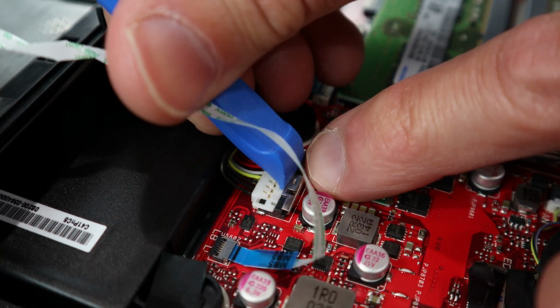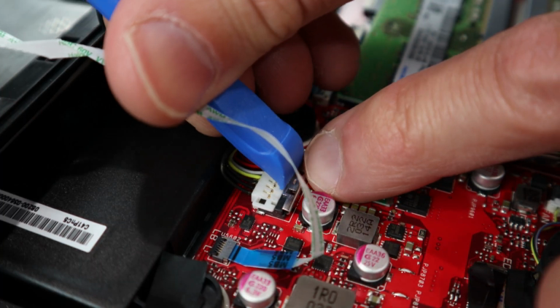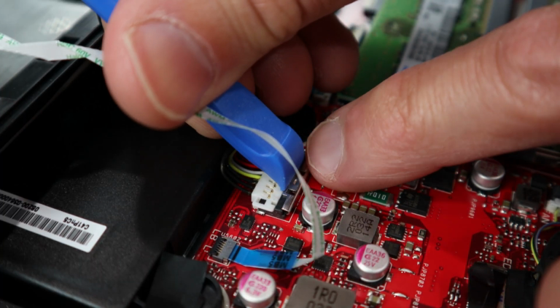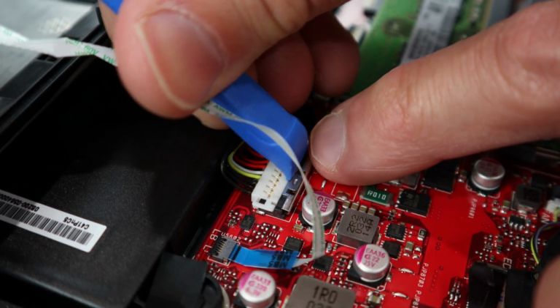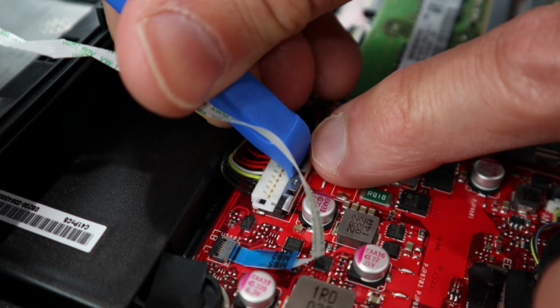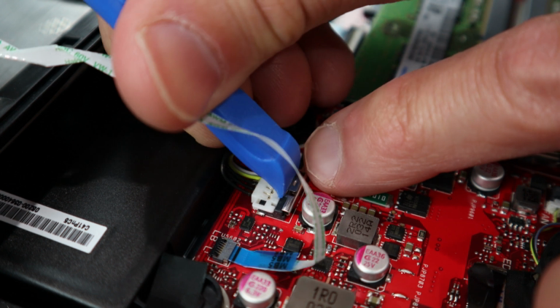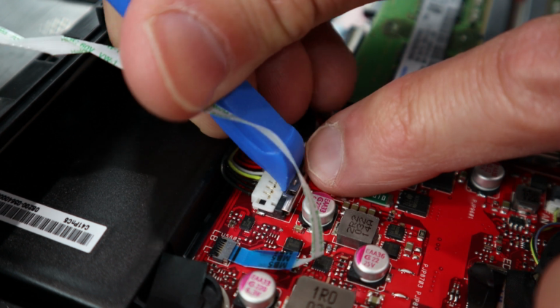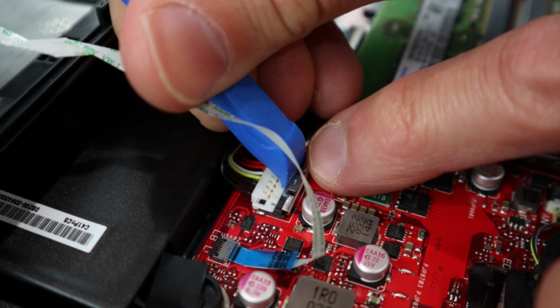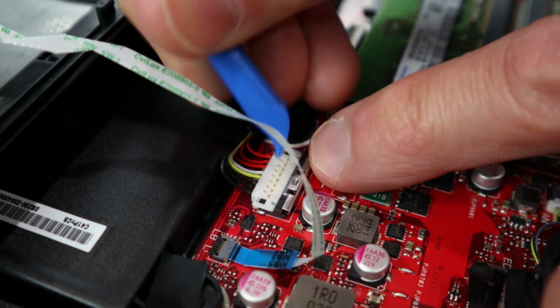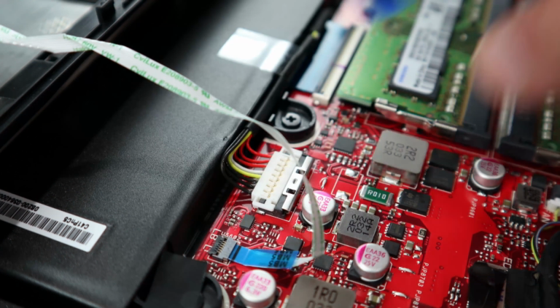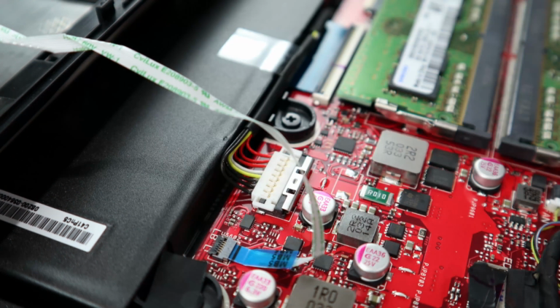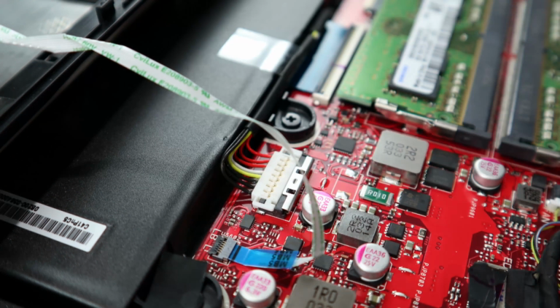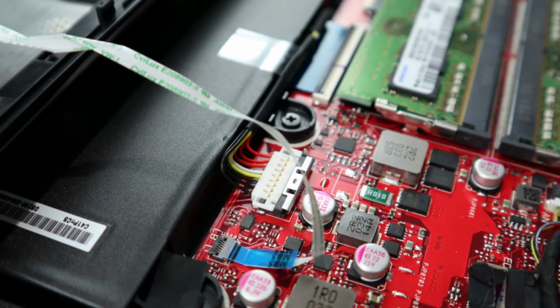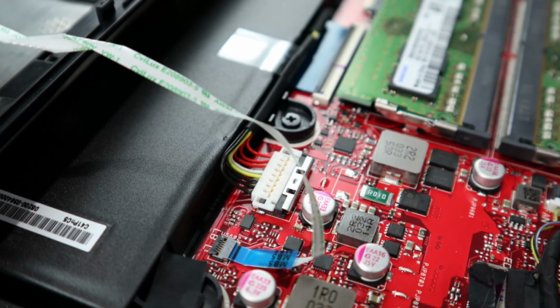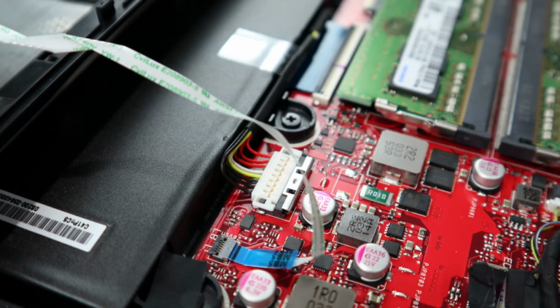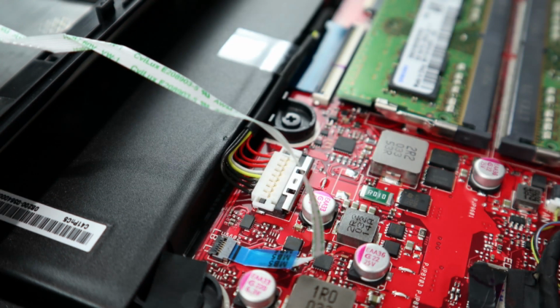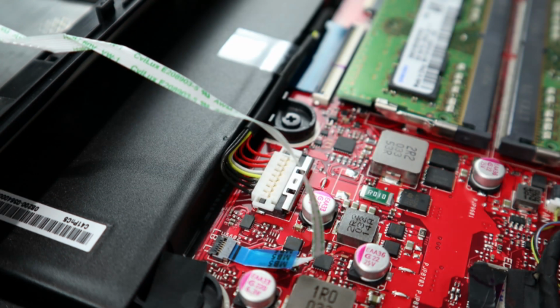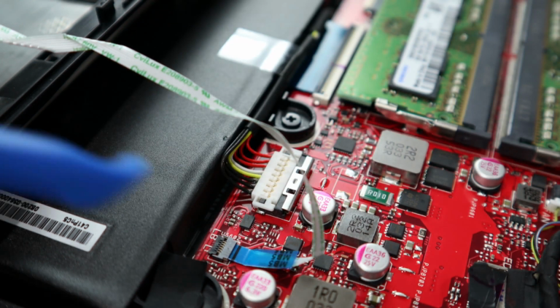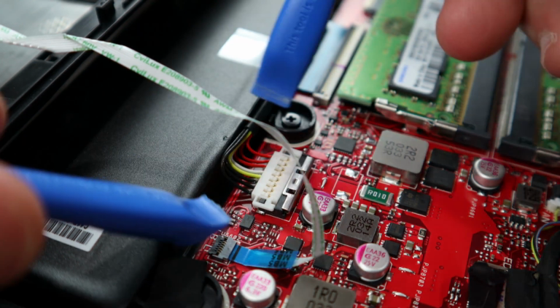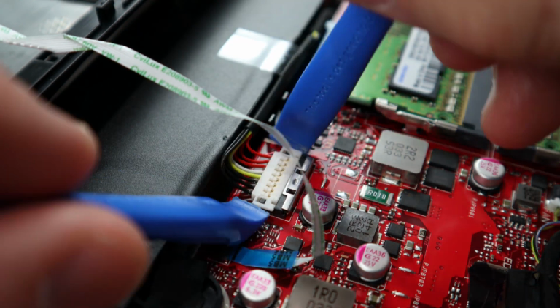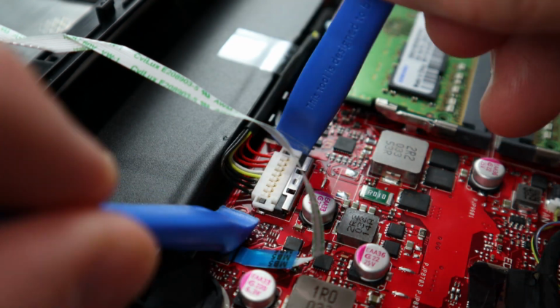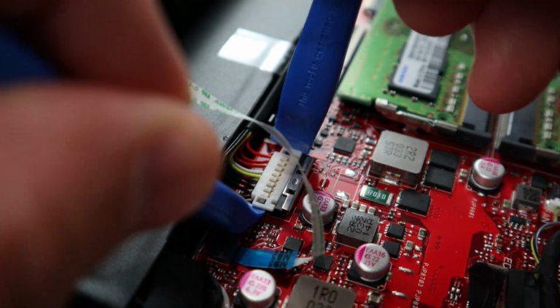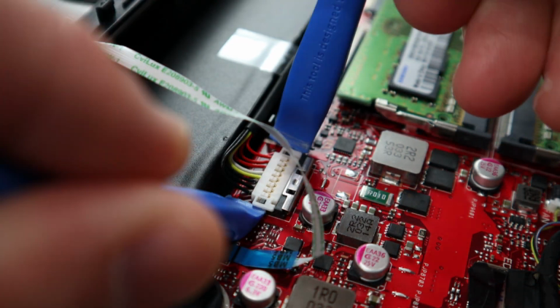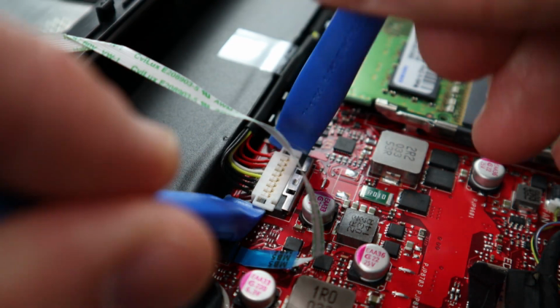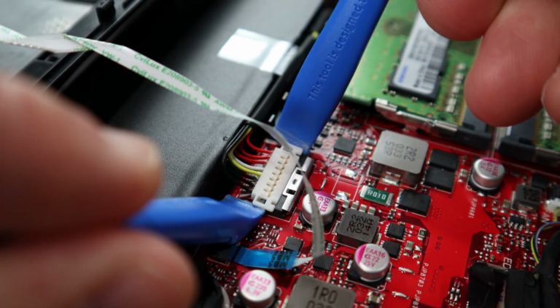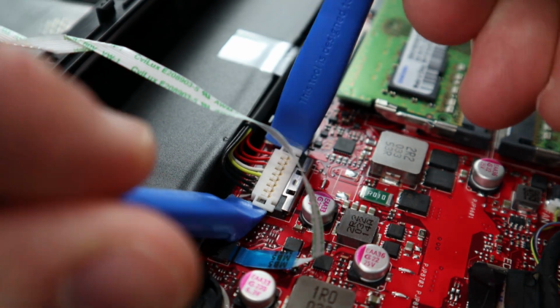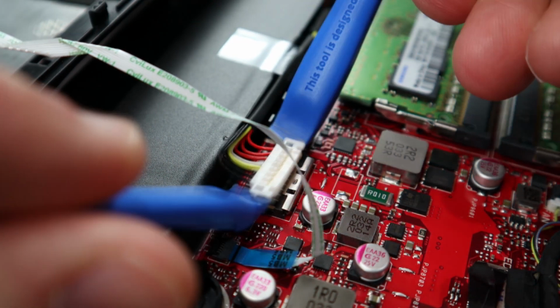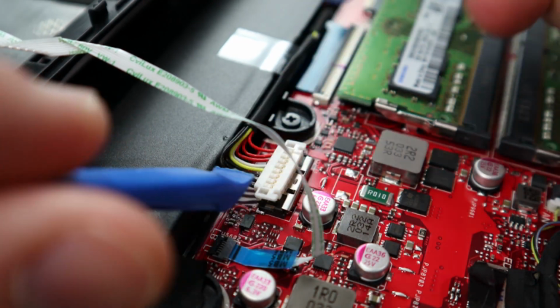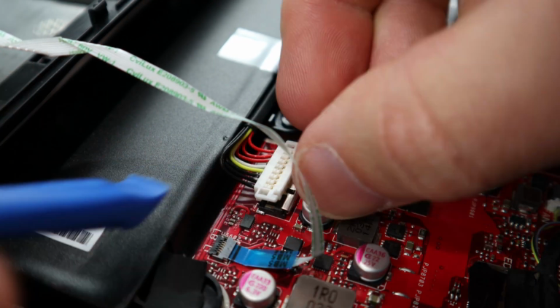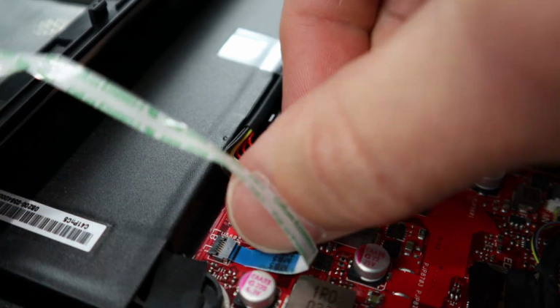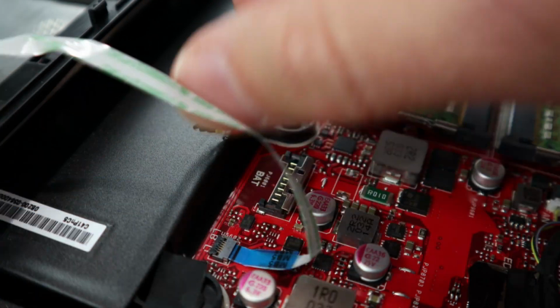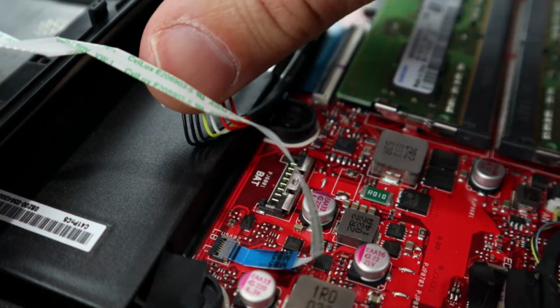Unplug the battery by sliding the metal clip away from the plug, then pry the plug straight up off of the motherboard.